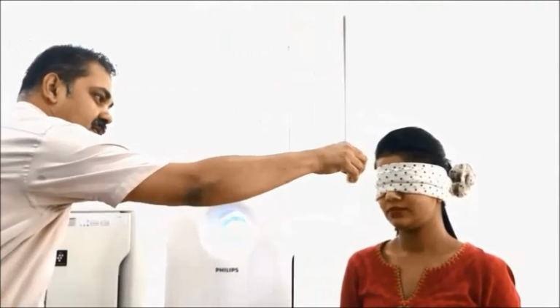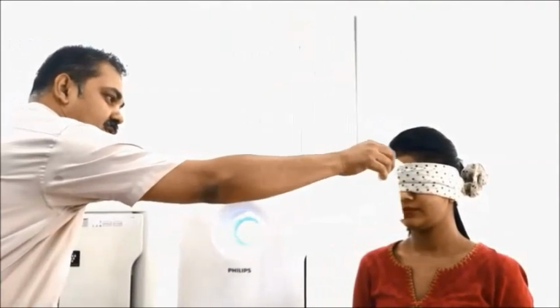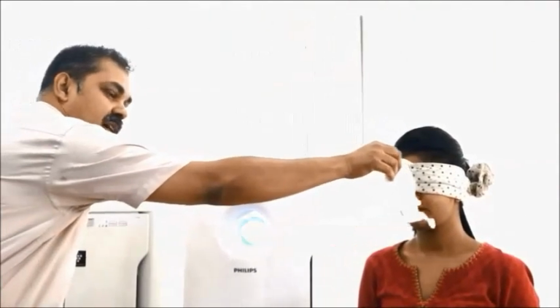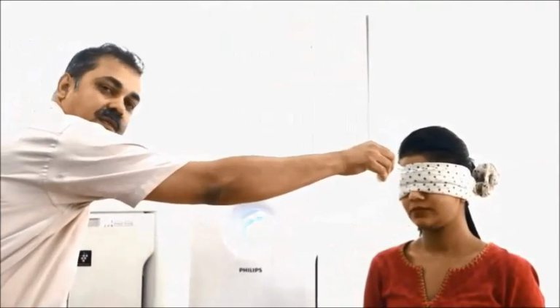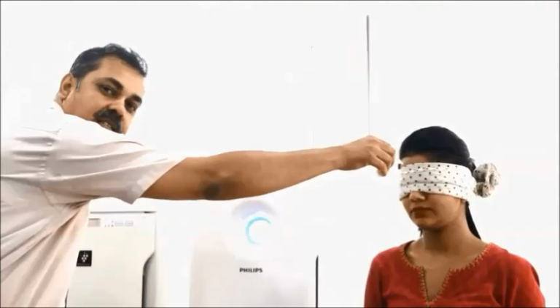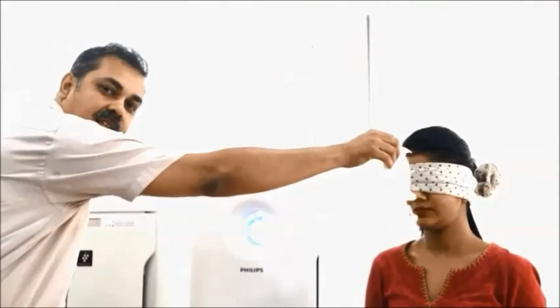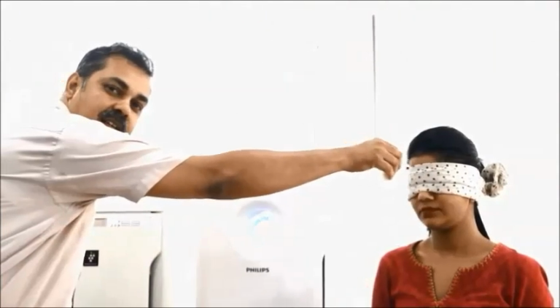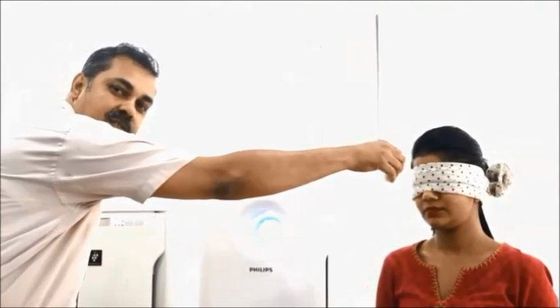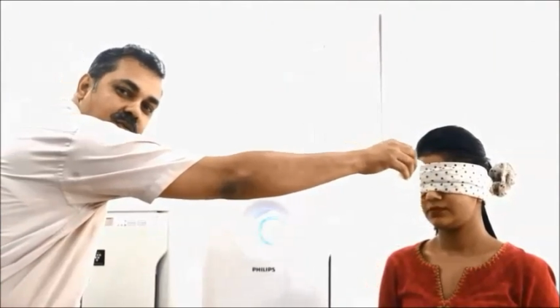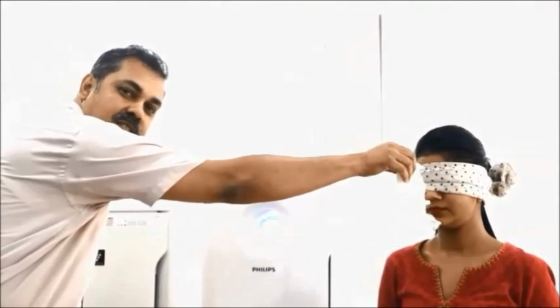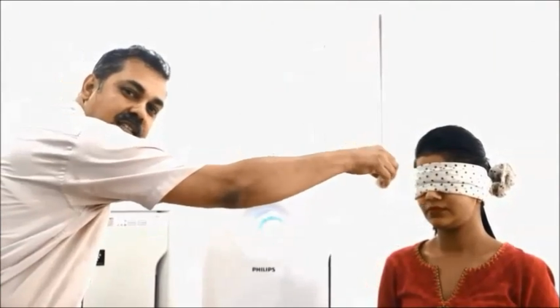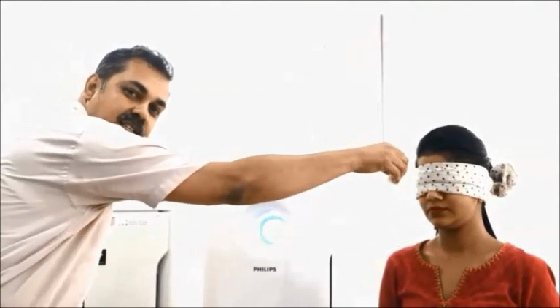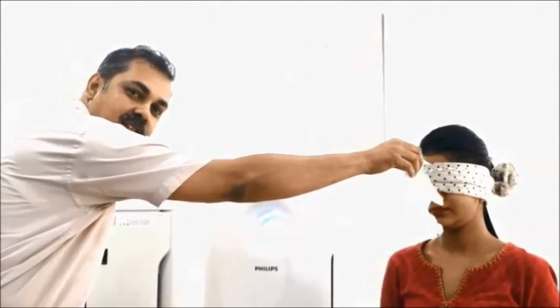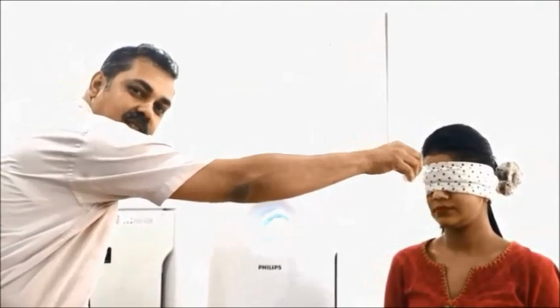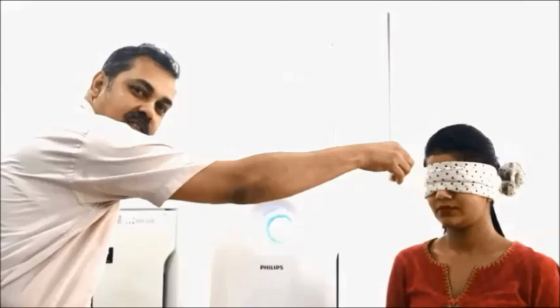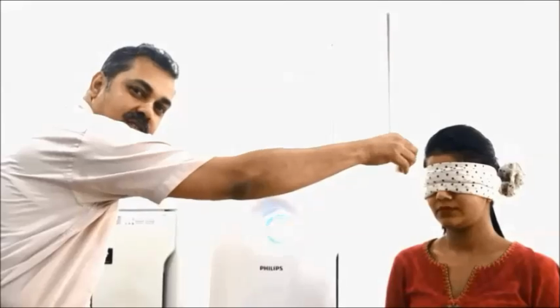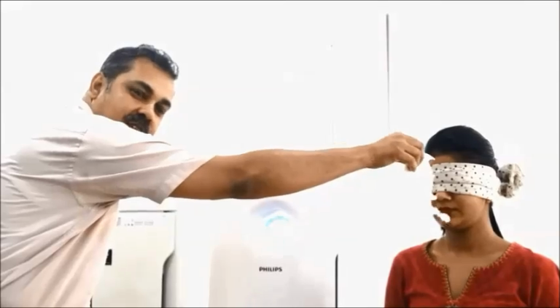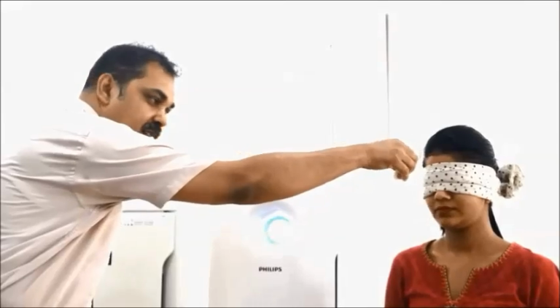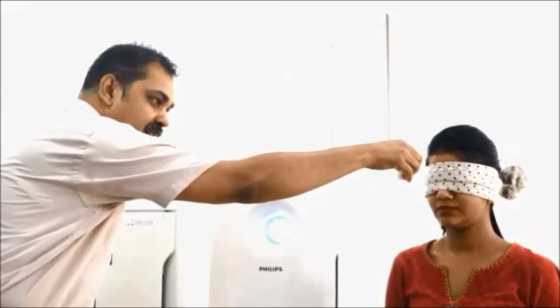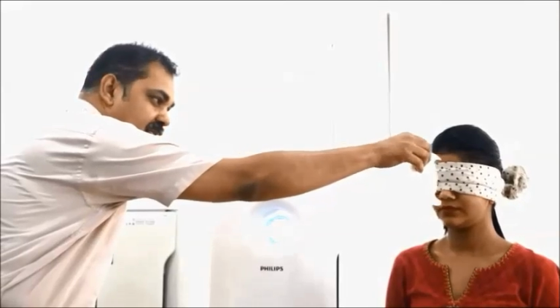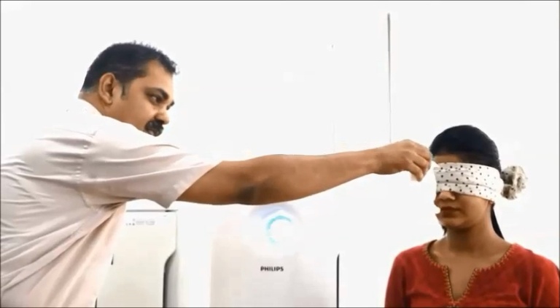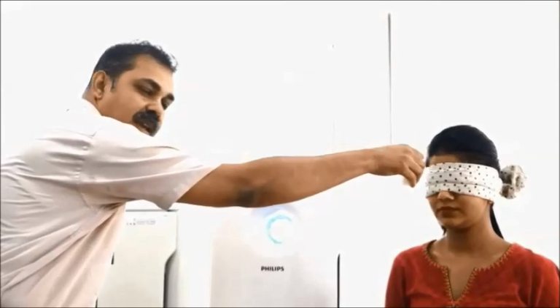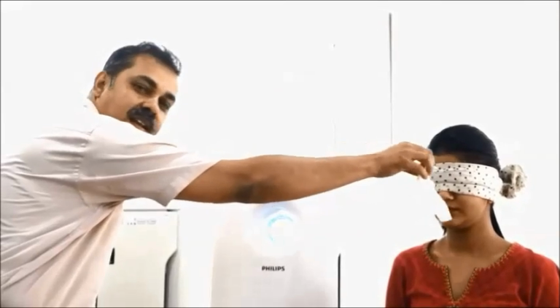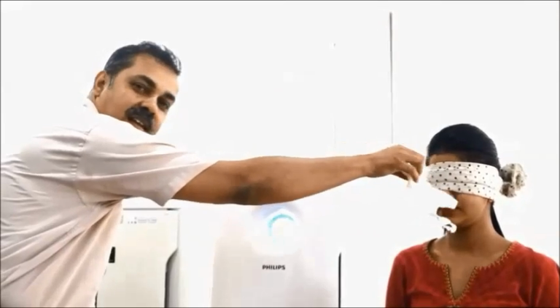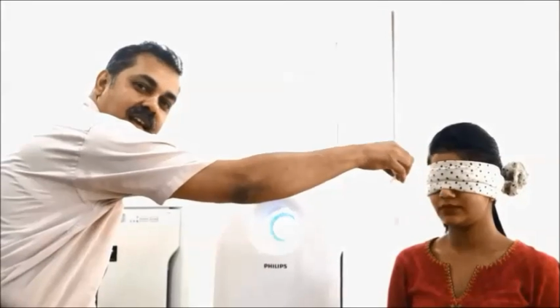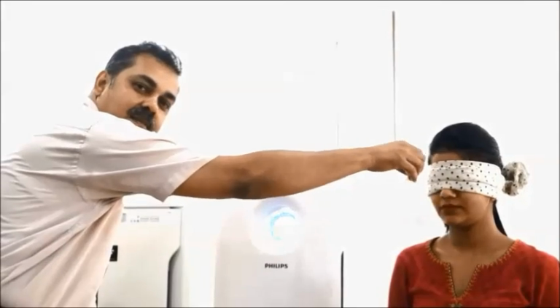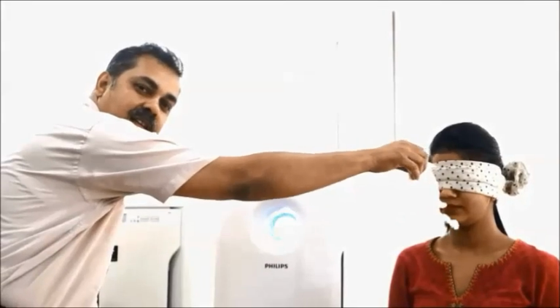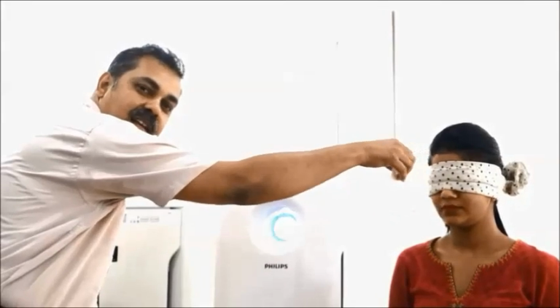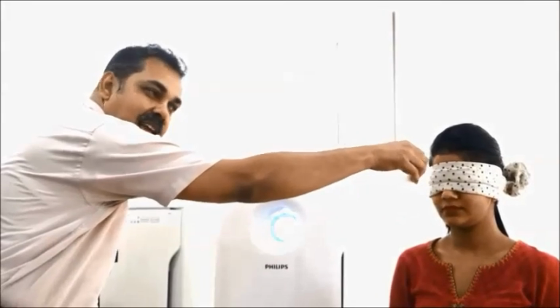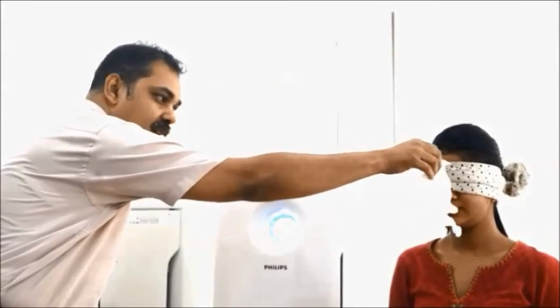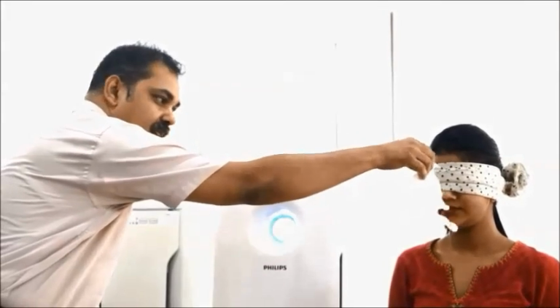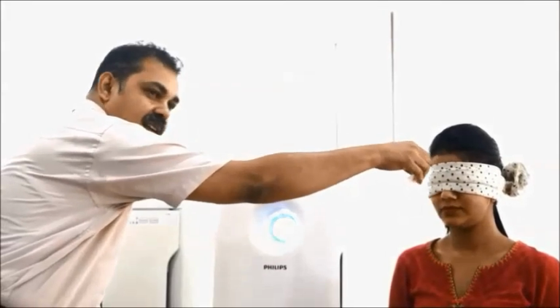As you can see, there is no sensation — the smell has been completely eliminated.